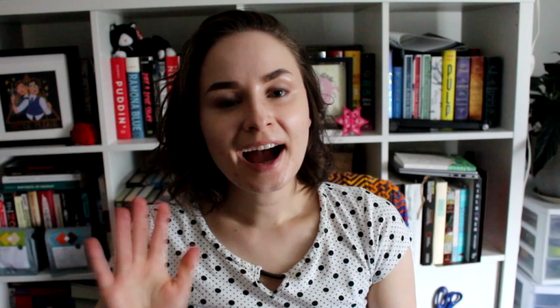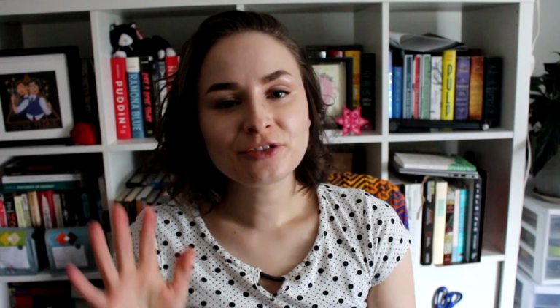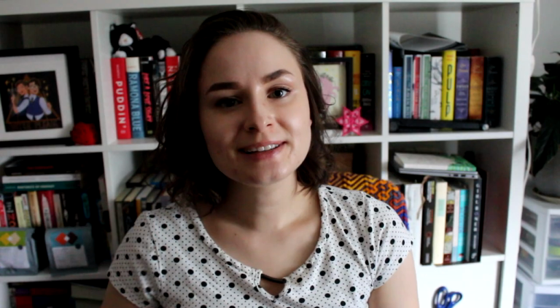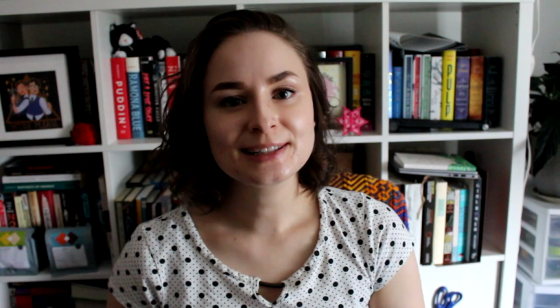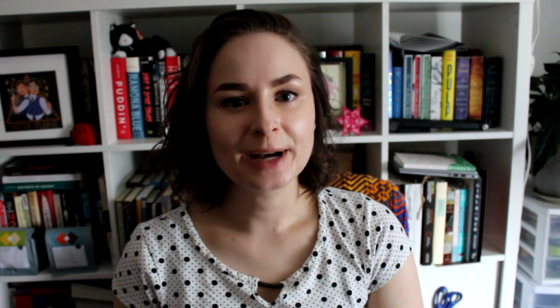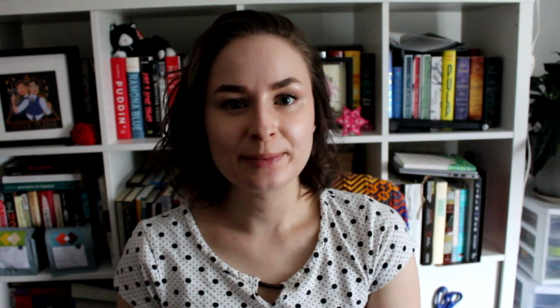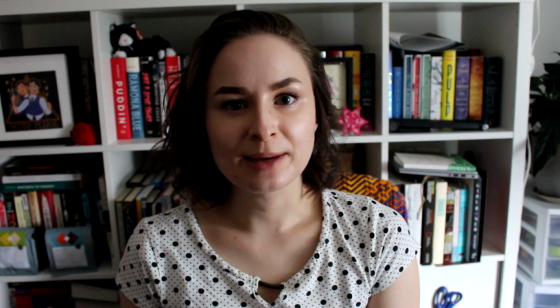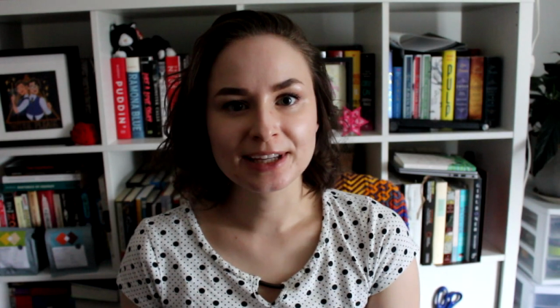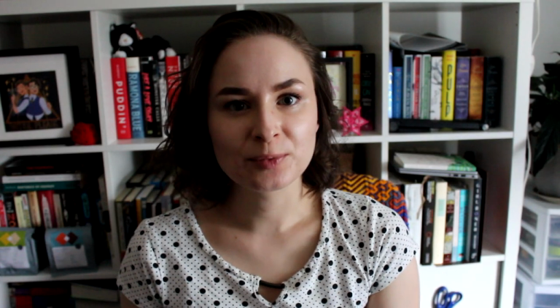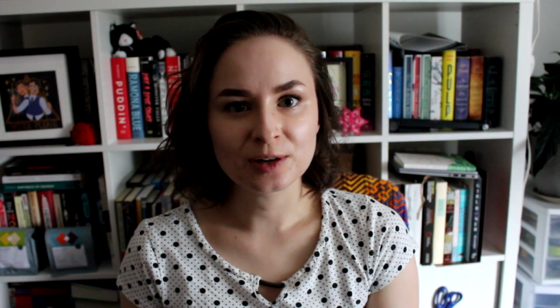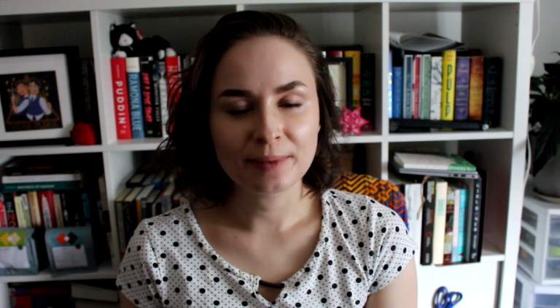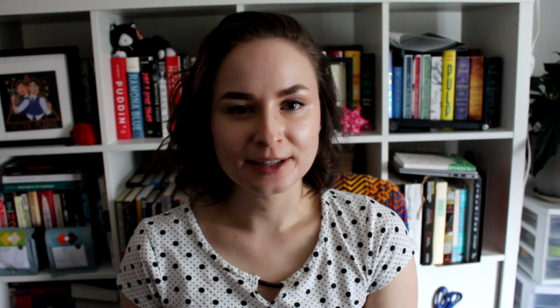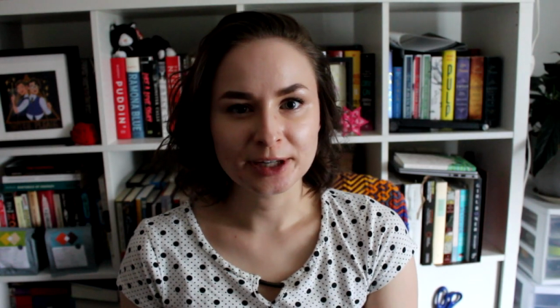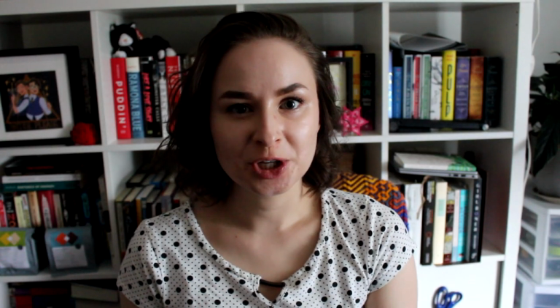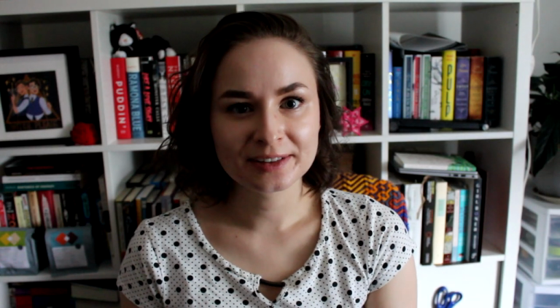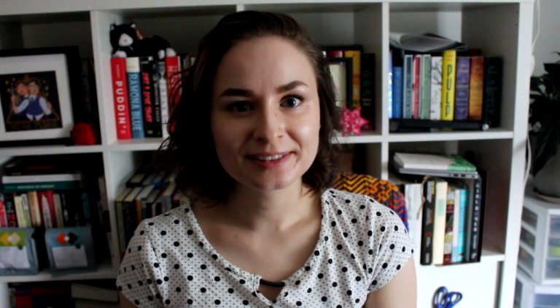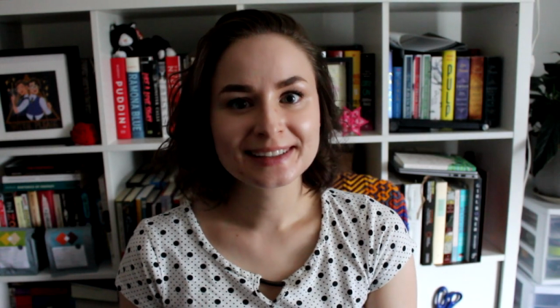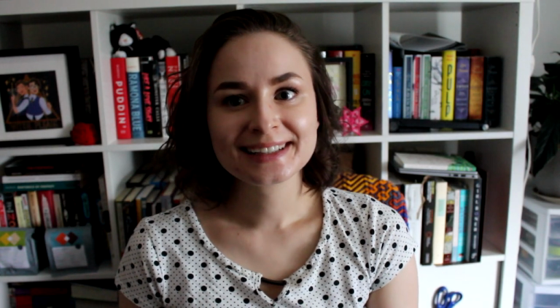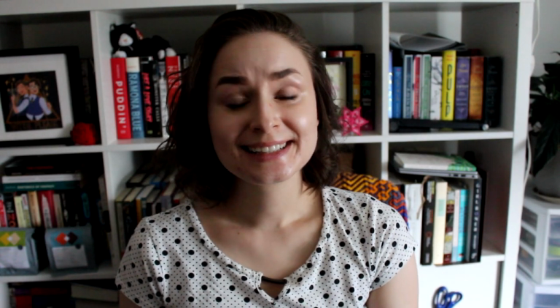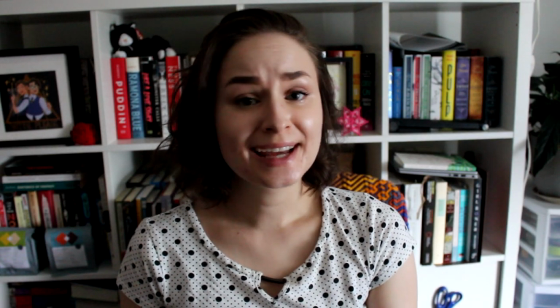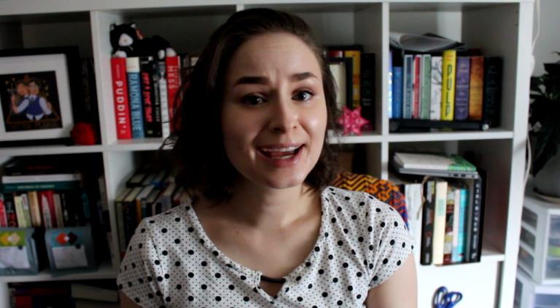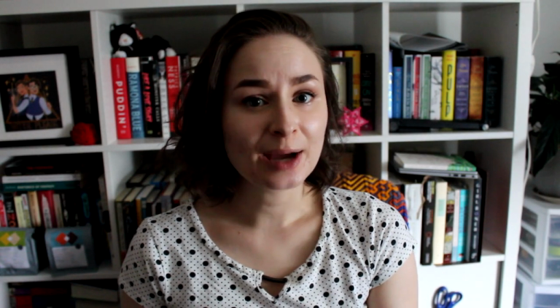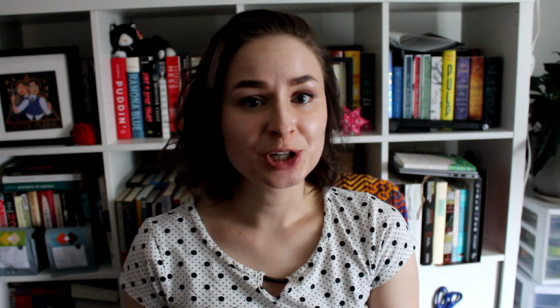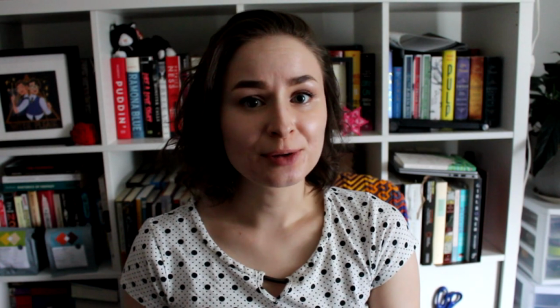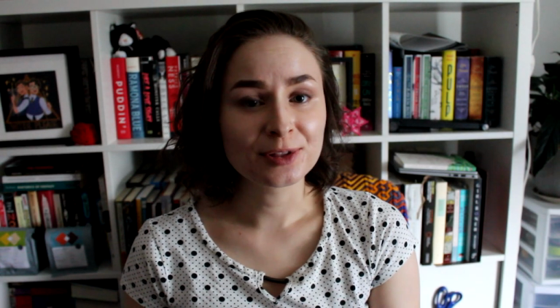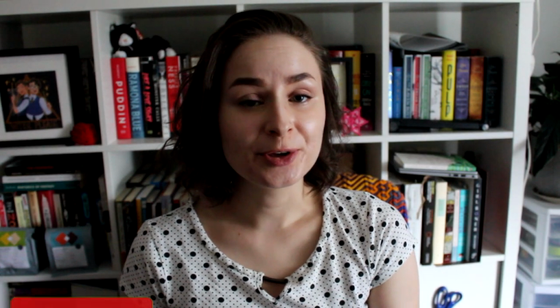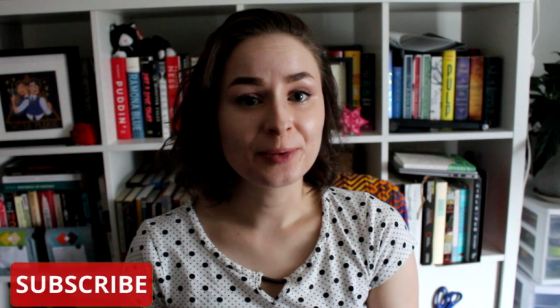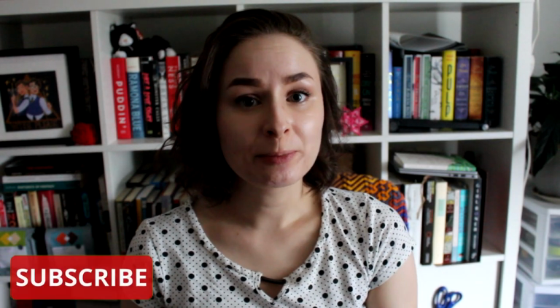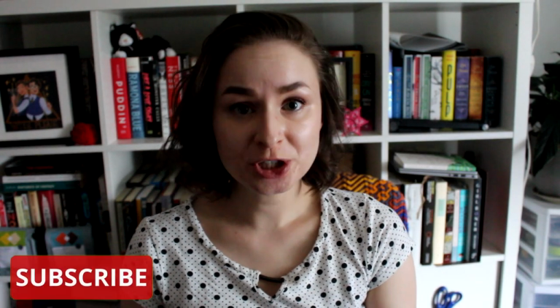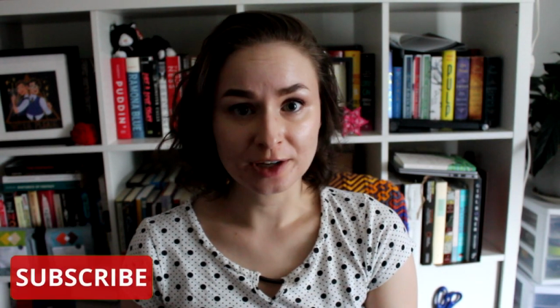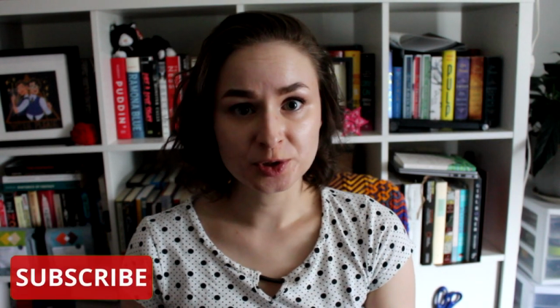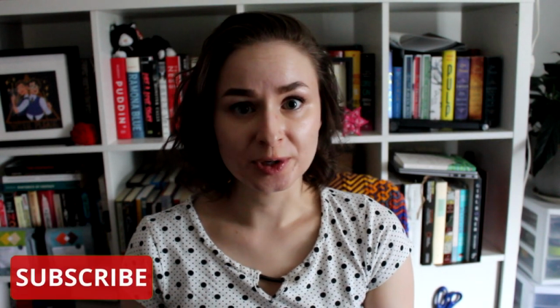Hi friends! My name is Emily and welcome back to my channel. Today I'm sharing with you a bookshelf tour.